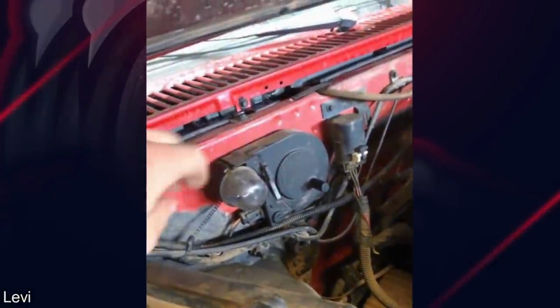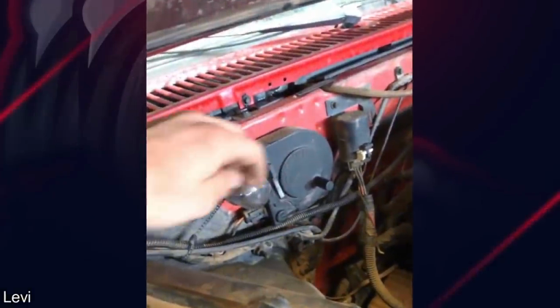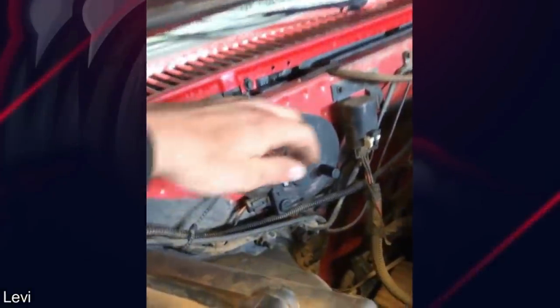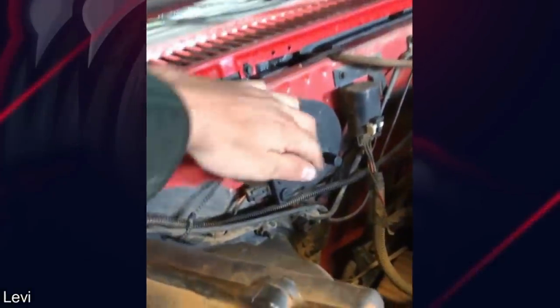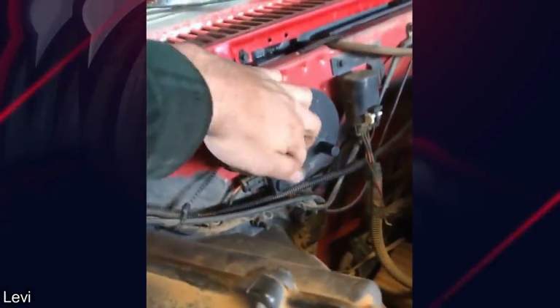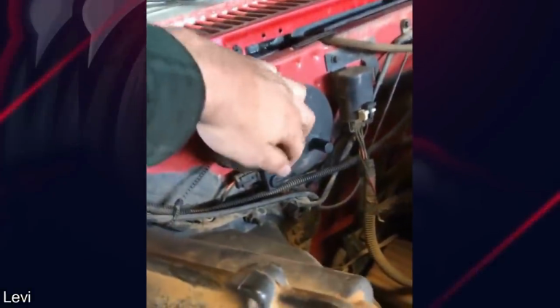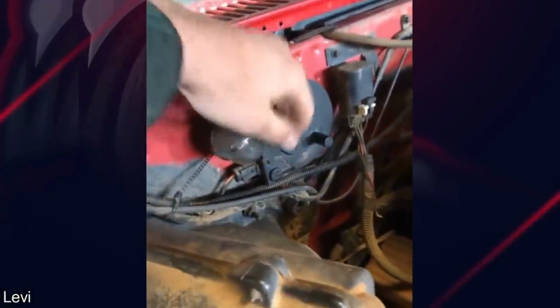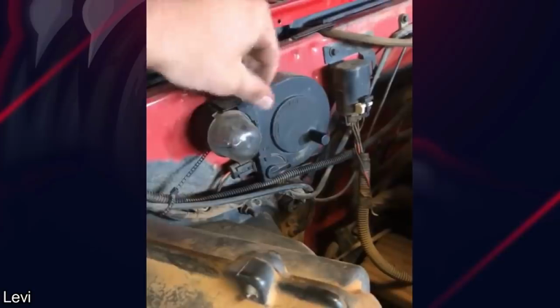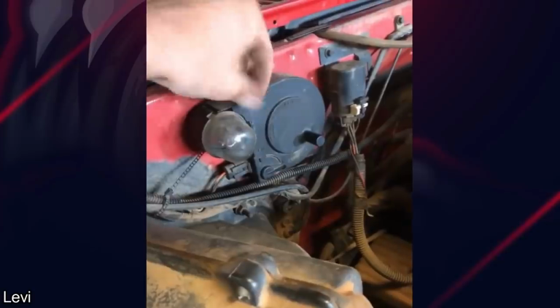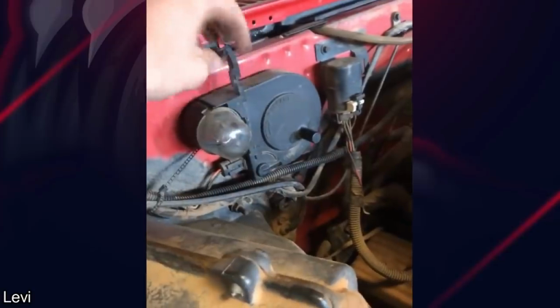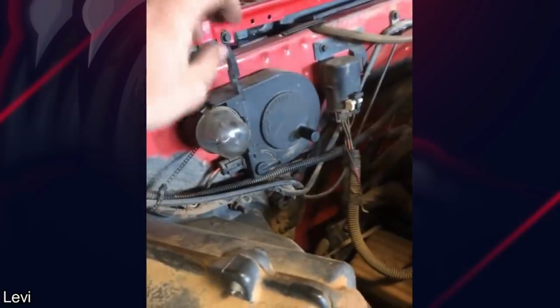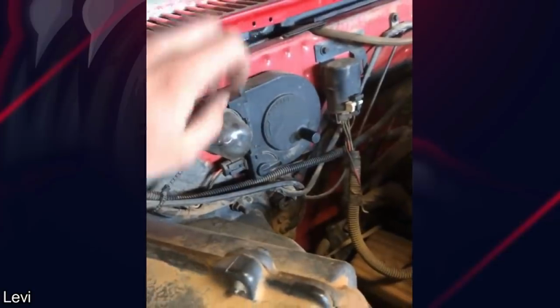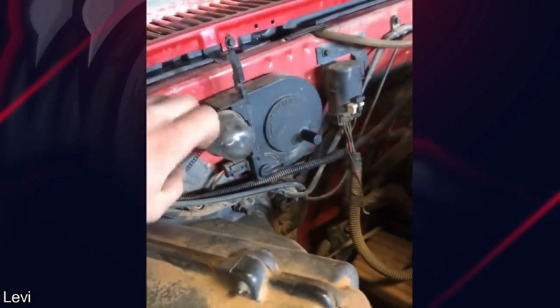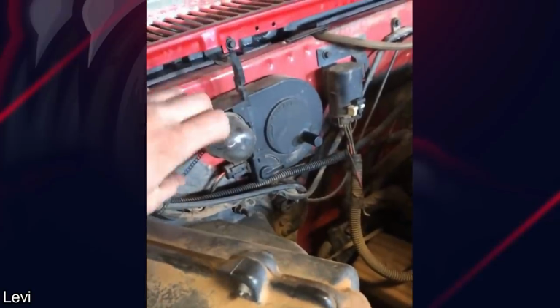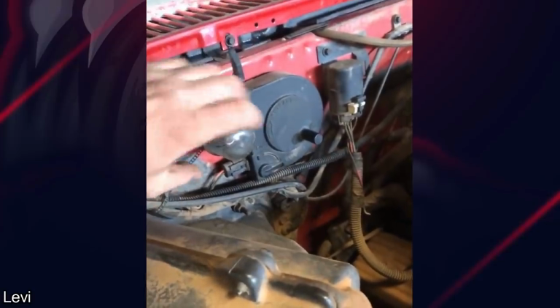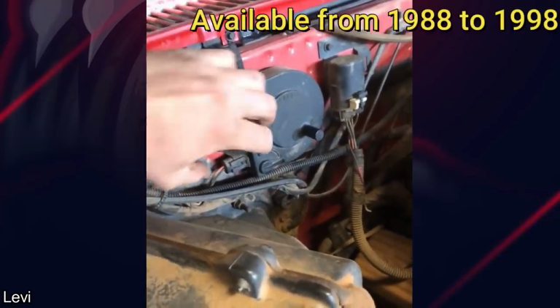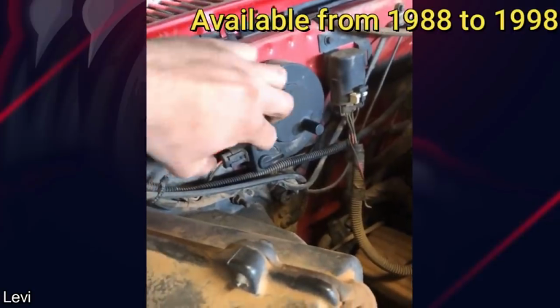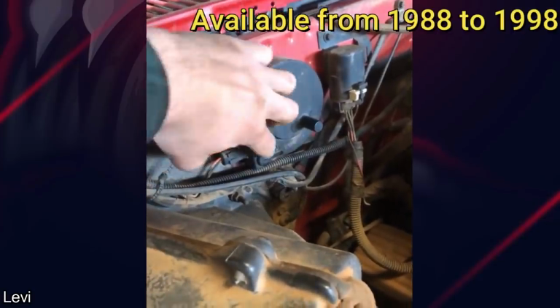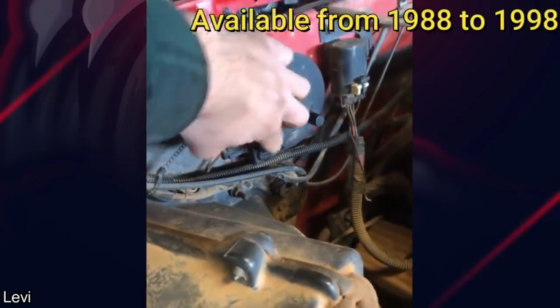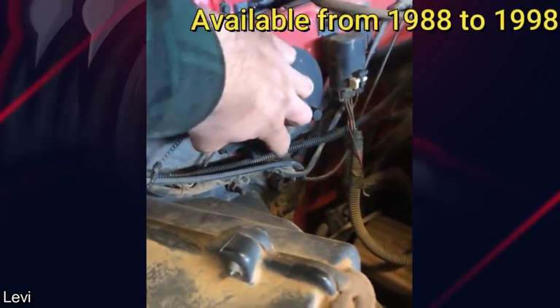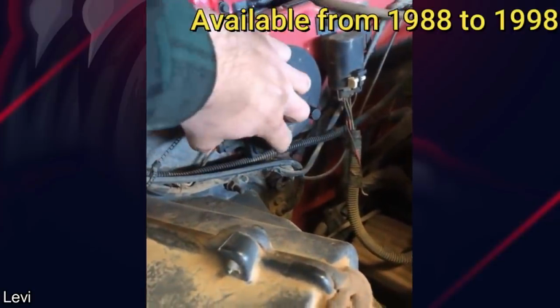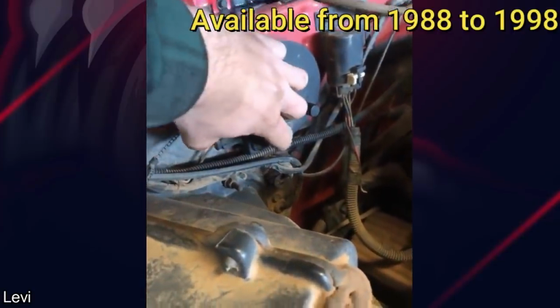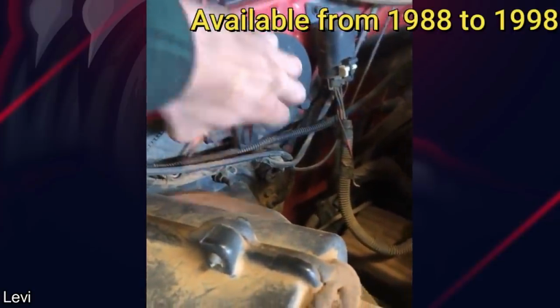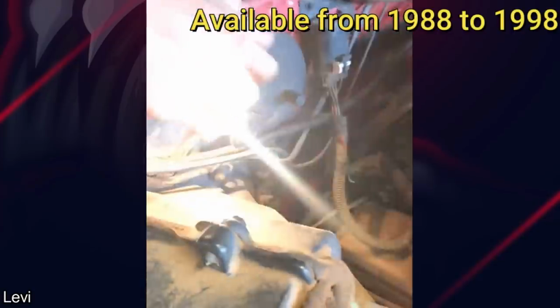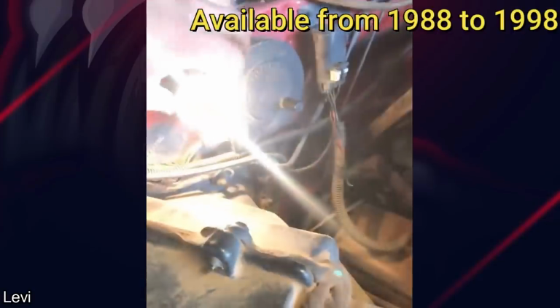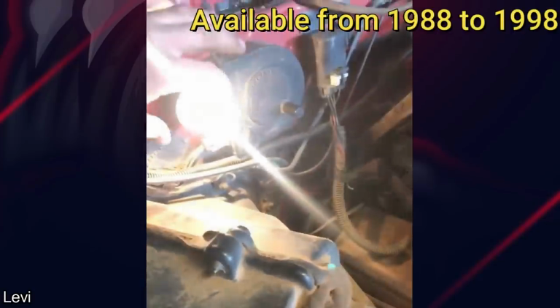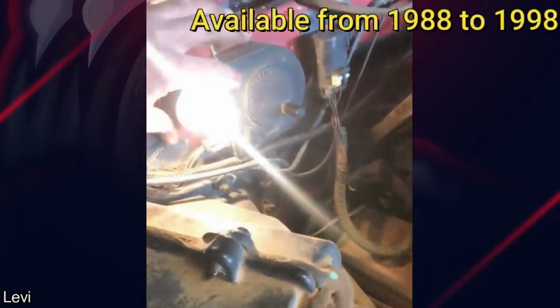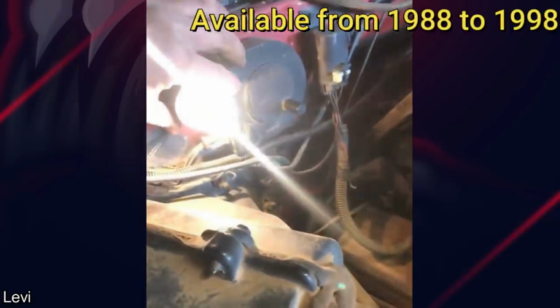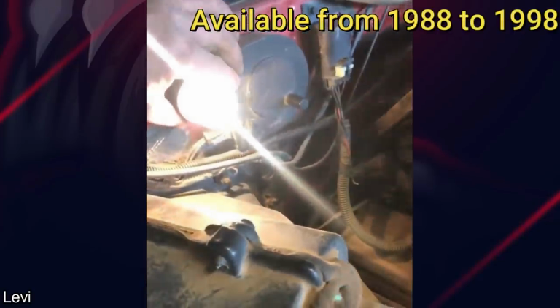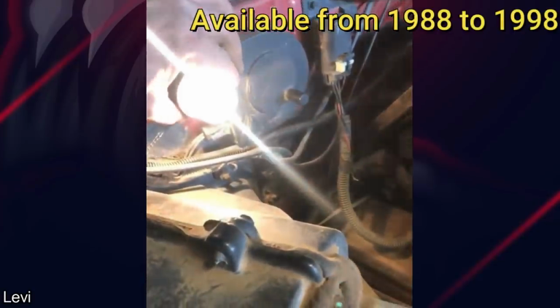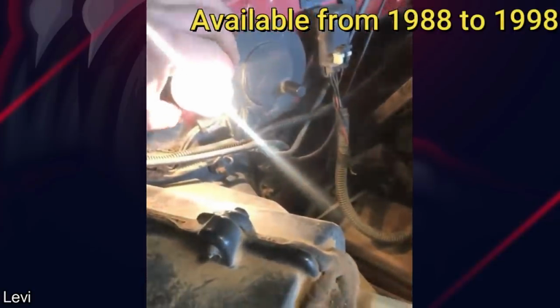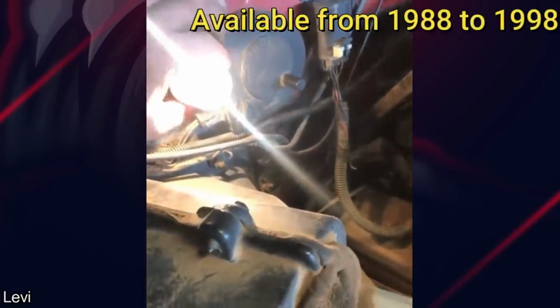GM installed these retractable lights on certain models between 1988 to 1998.